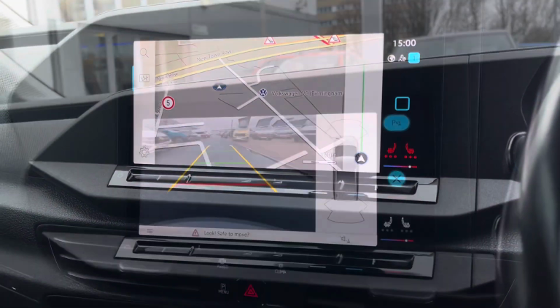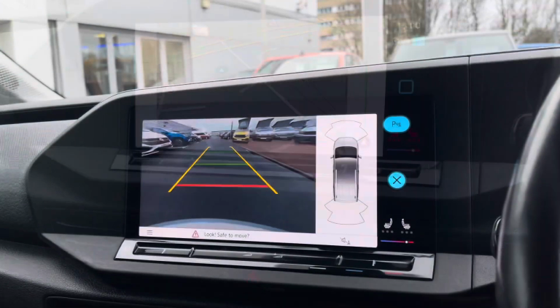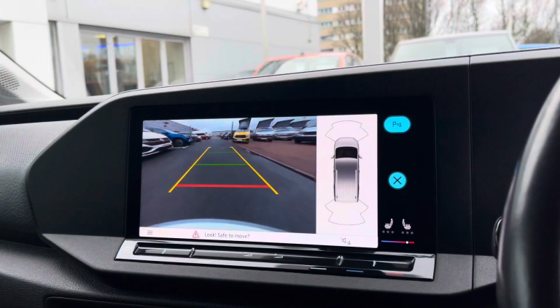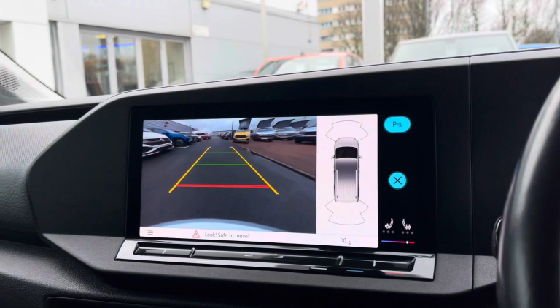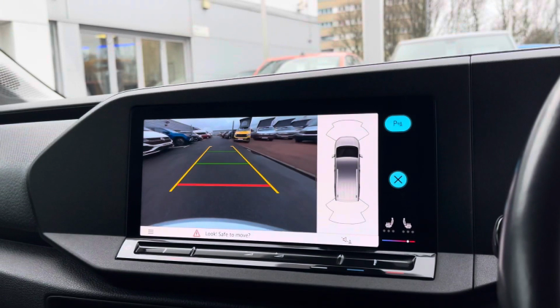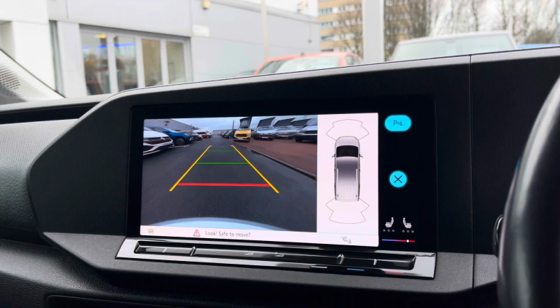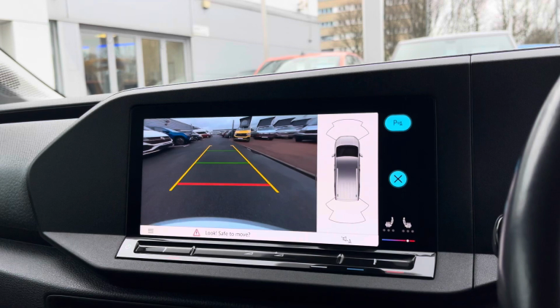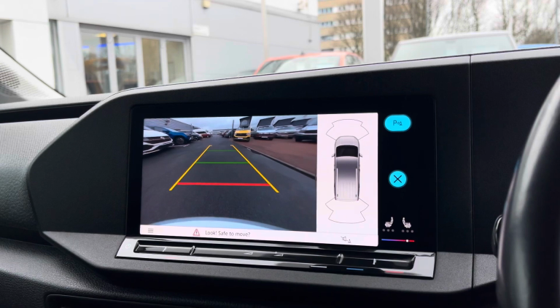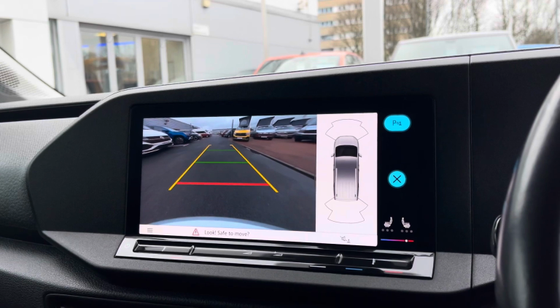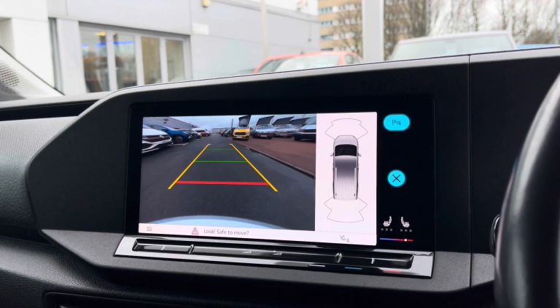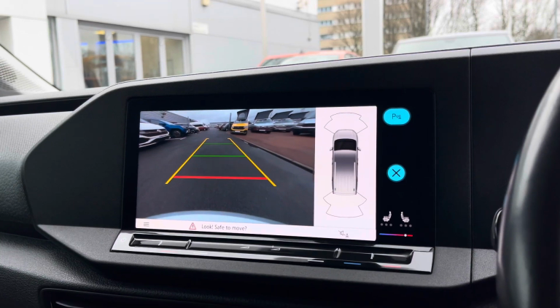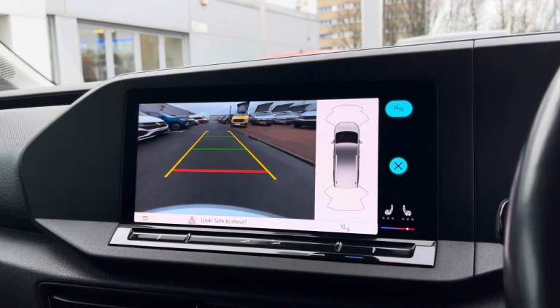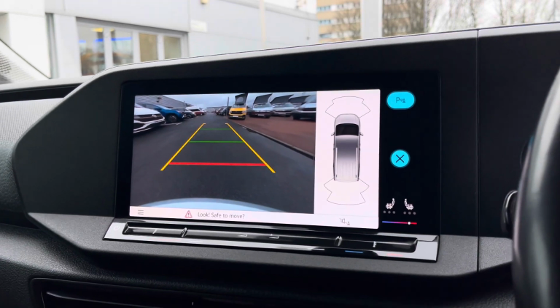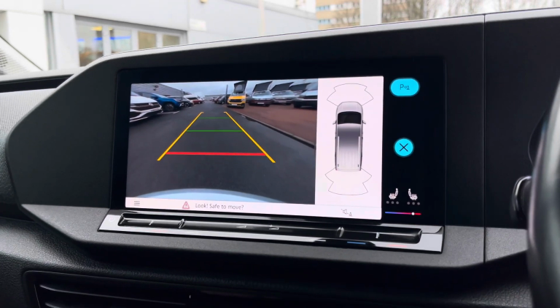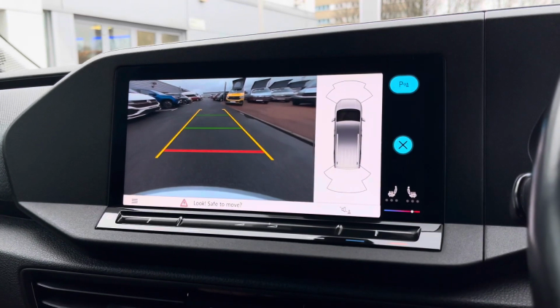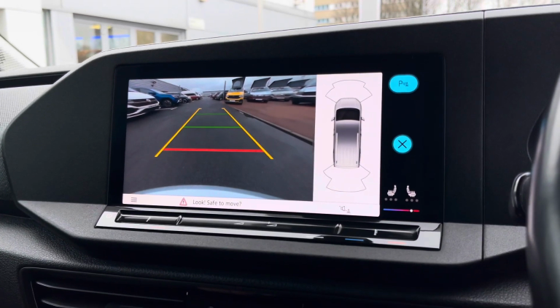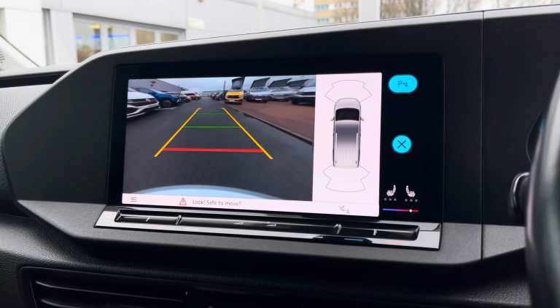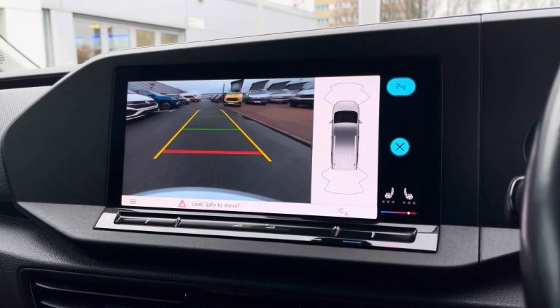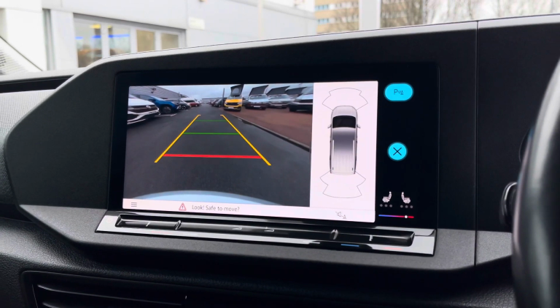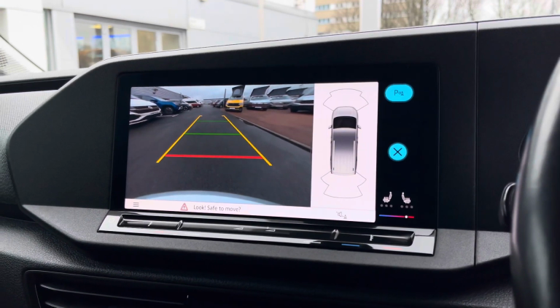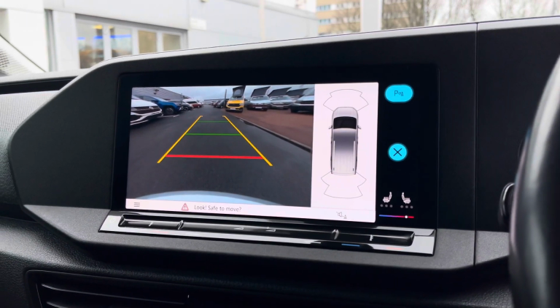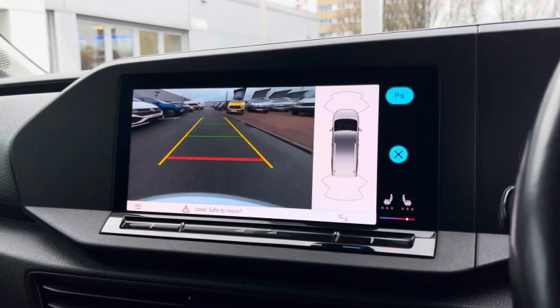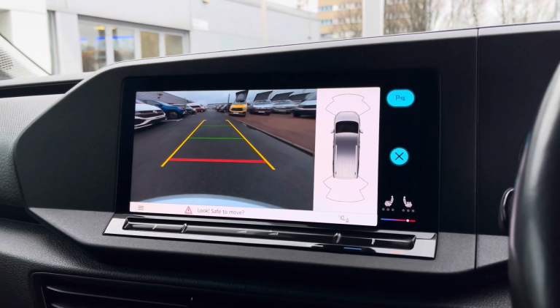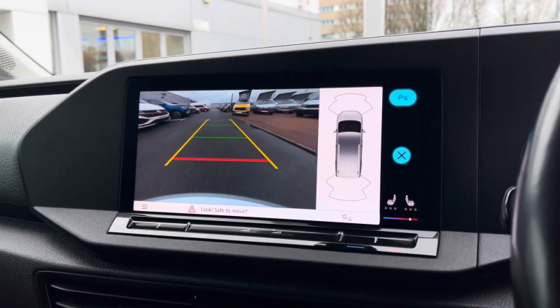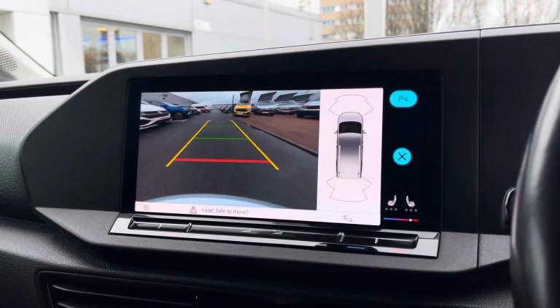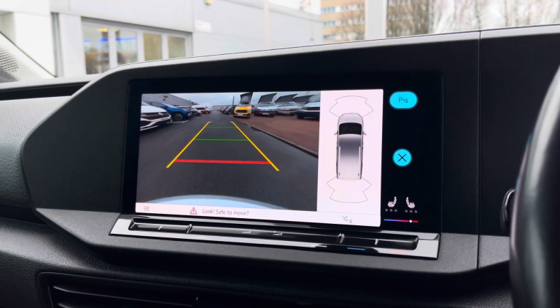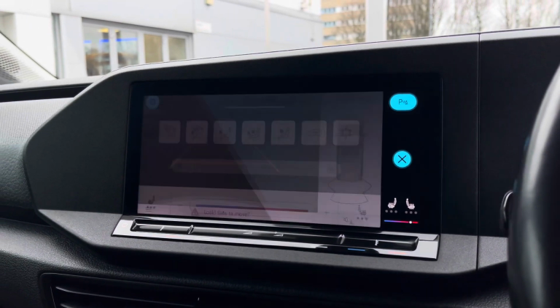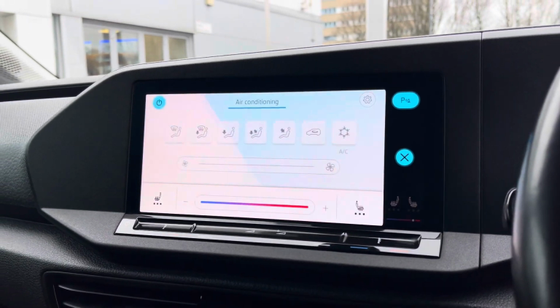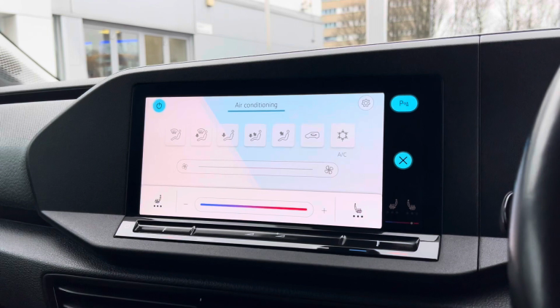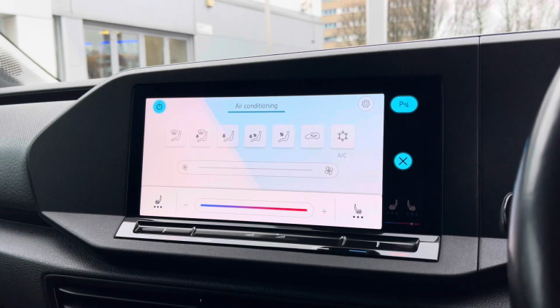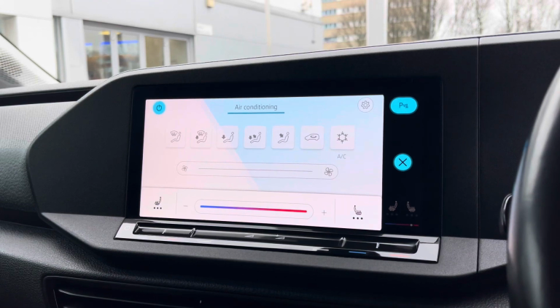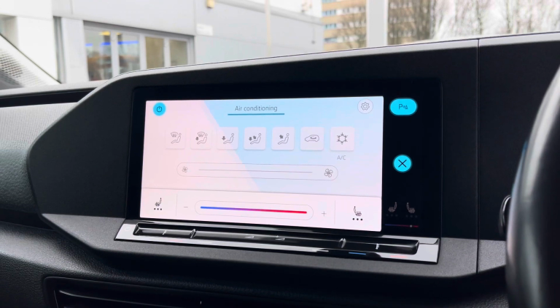This system also houses the rear view camera feed once the reverse gear has been selected, along with a handy coloured park pilot display.